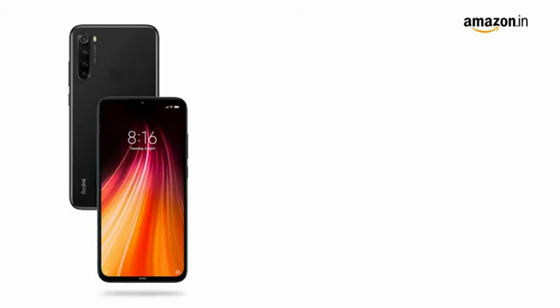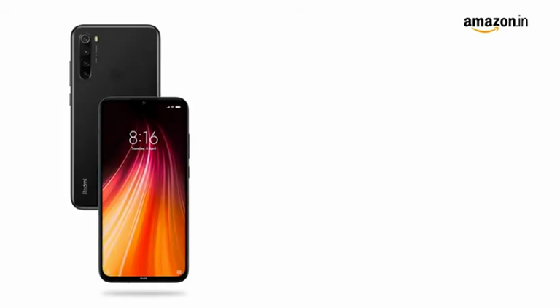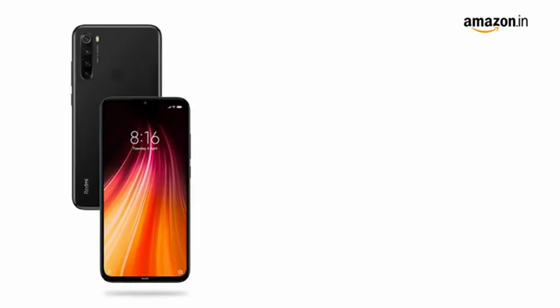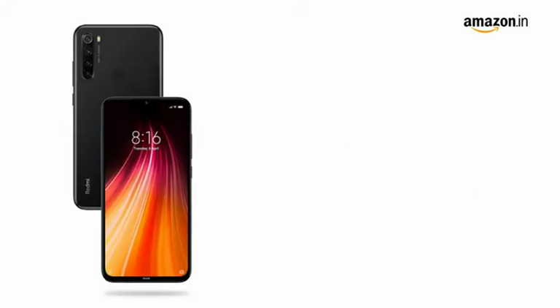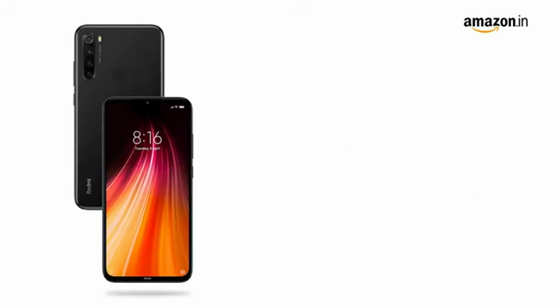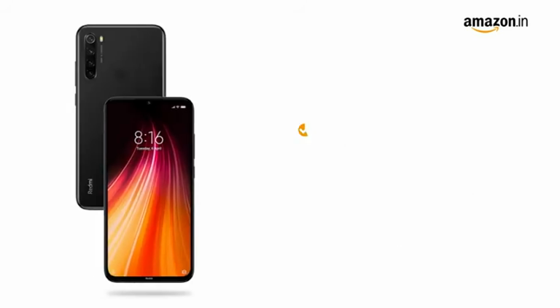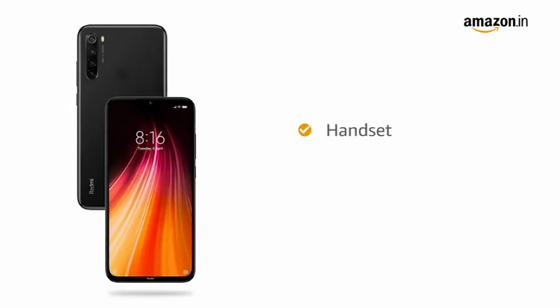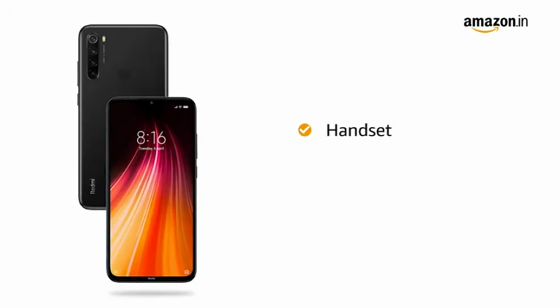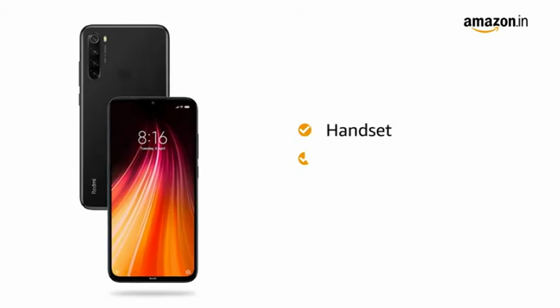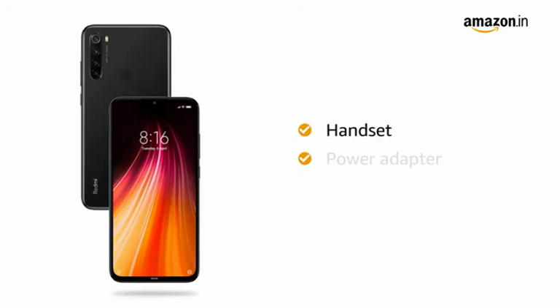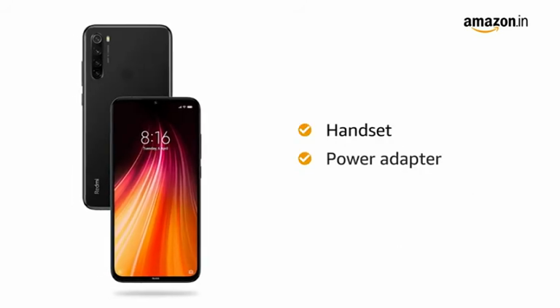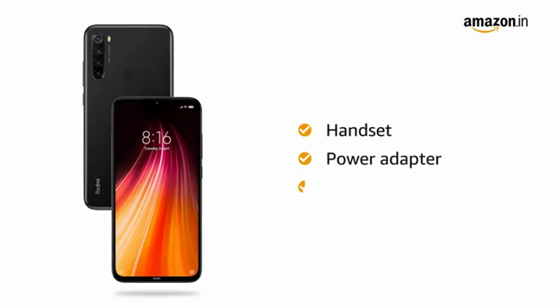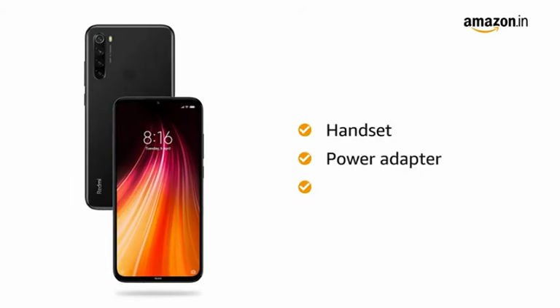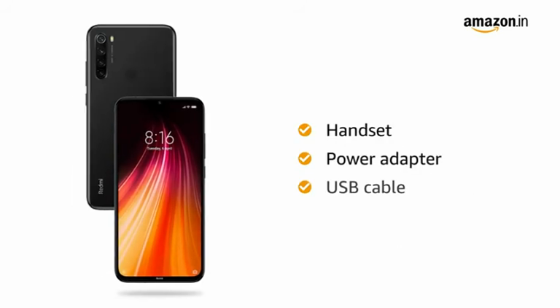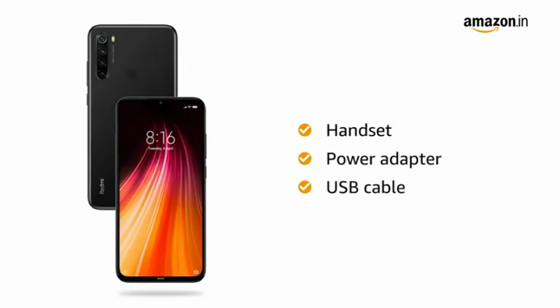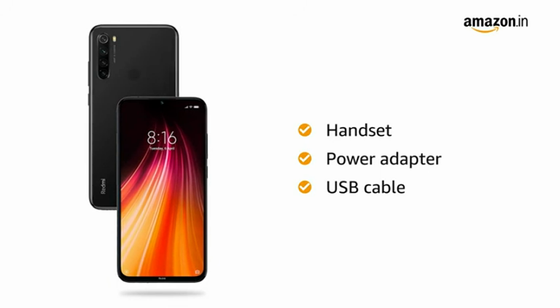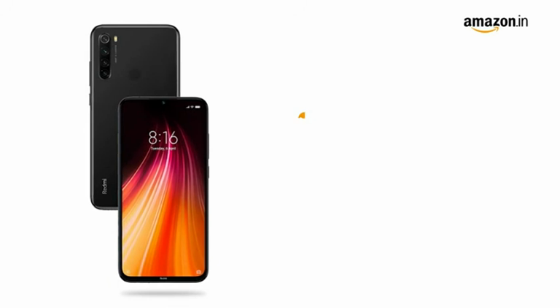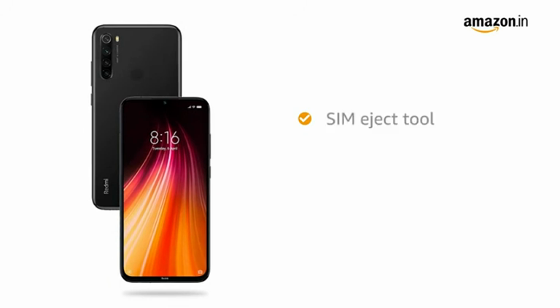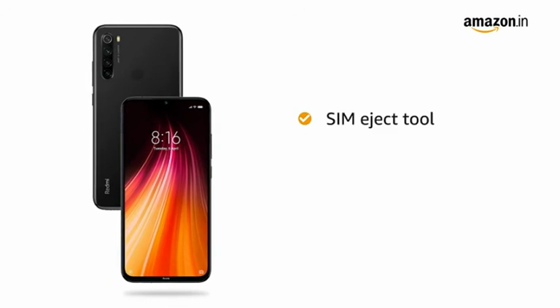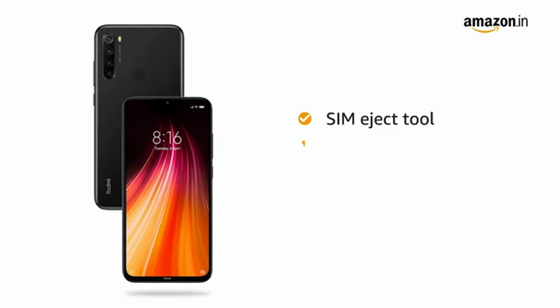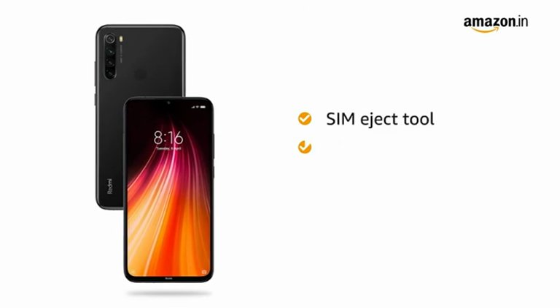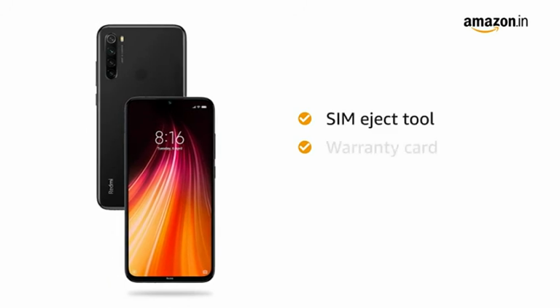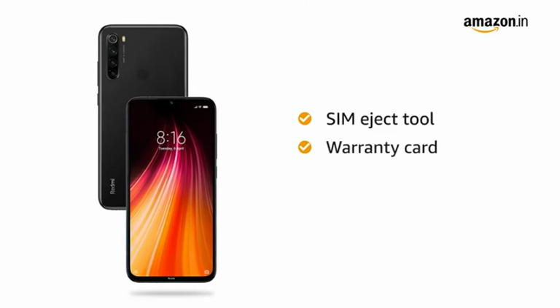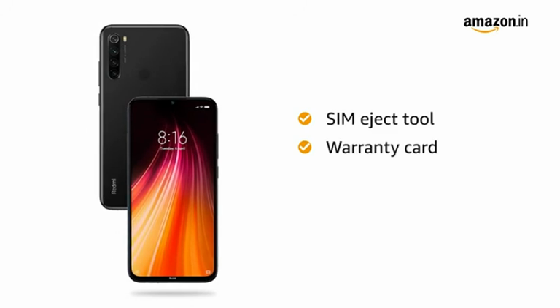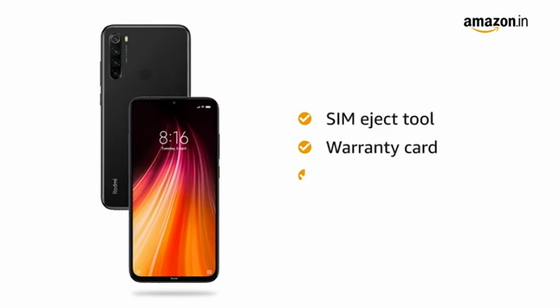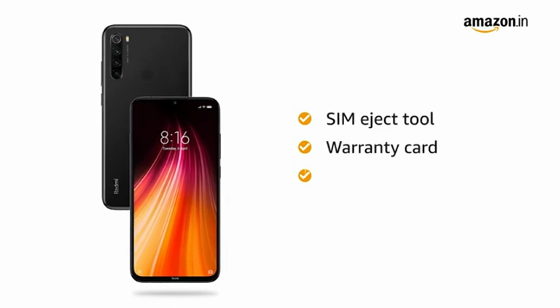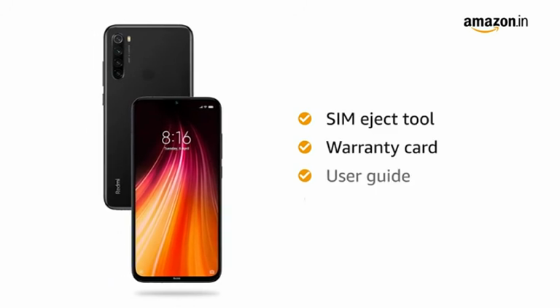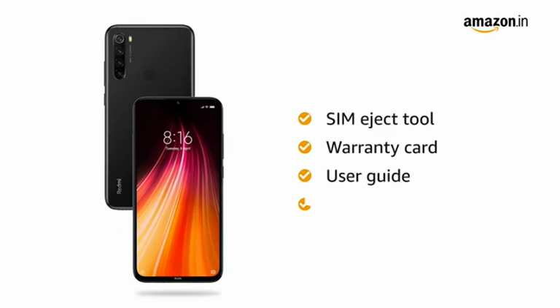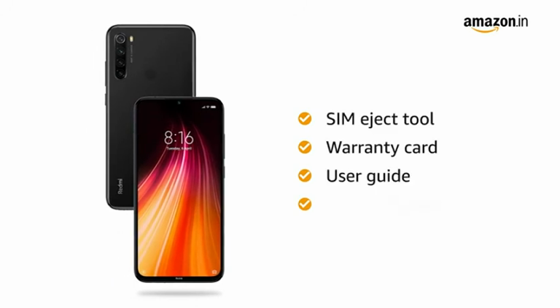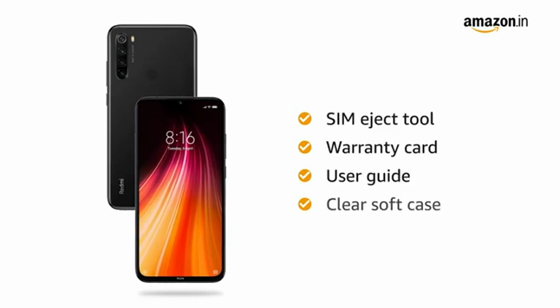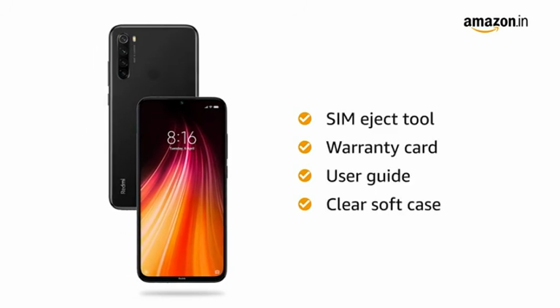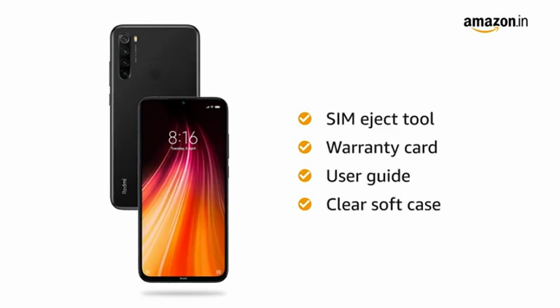The box includes a handset, power adapter, USB cable, SIM eject tool, warranty card, user guide, and clear soft case.